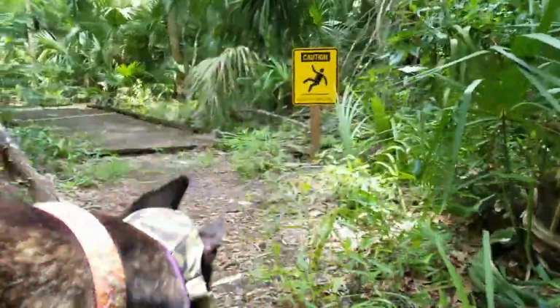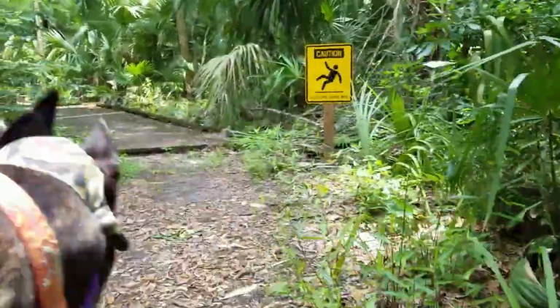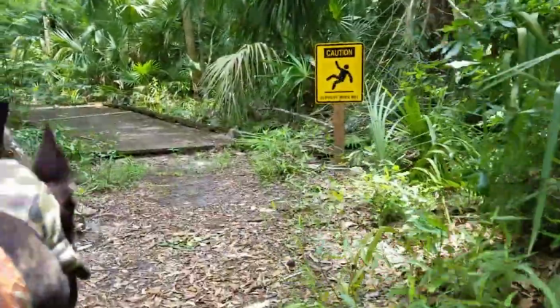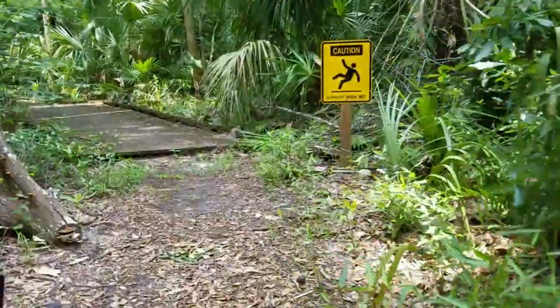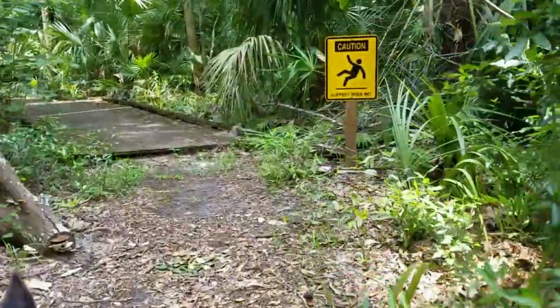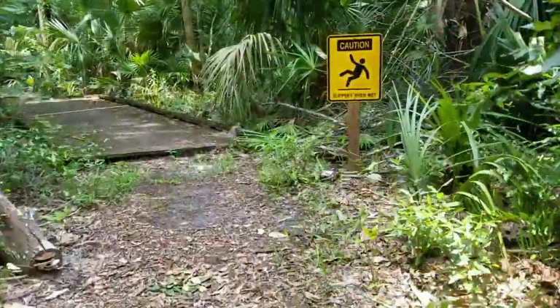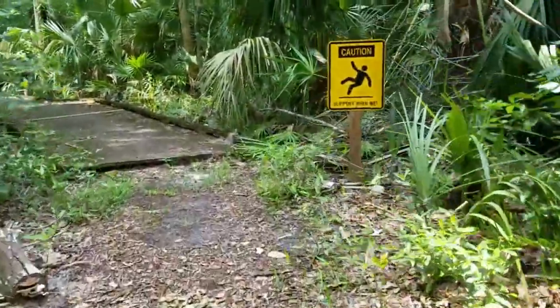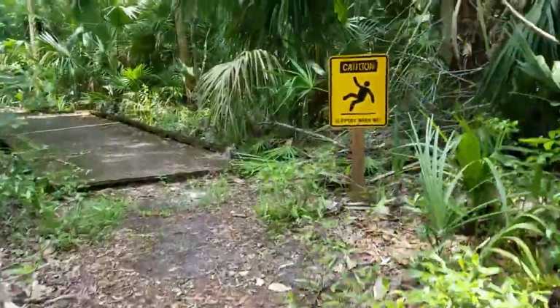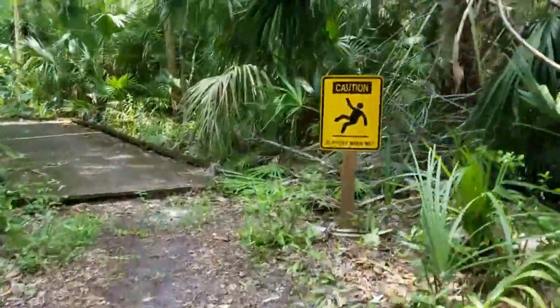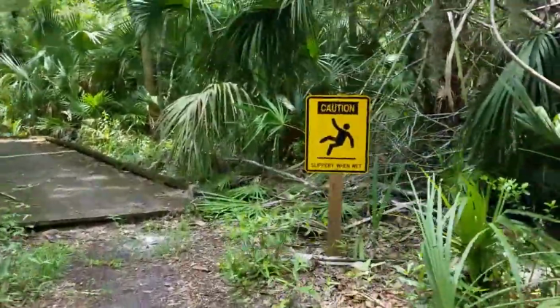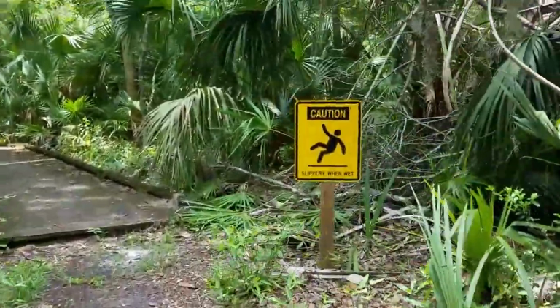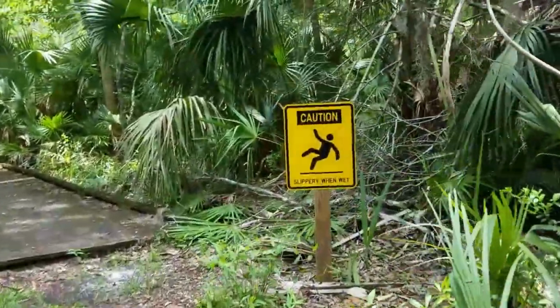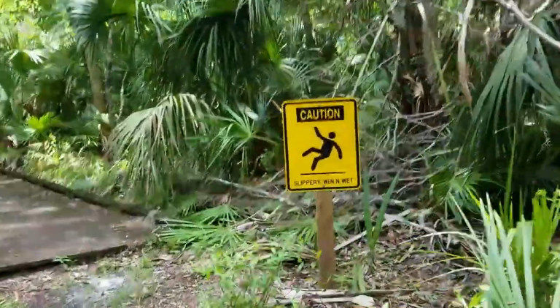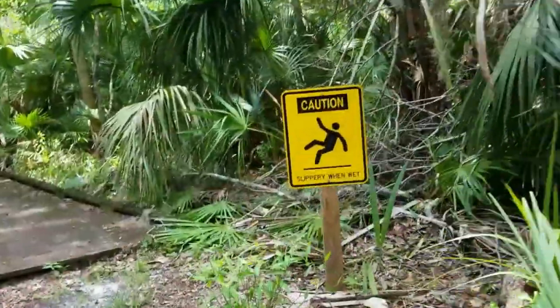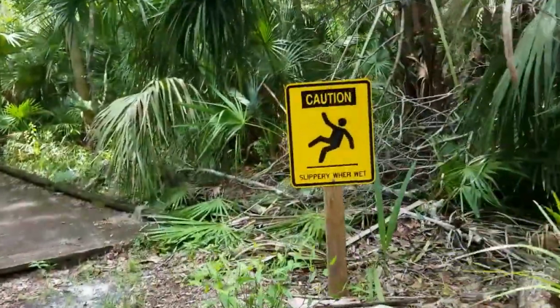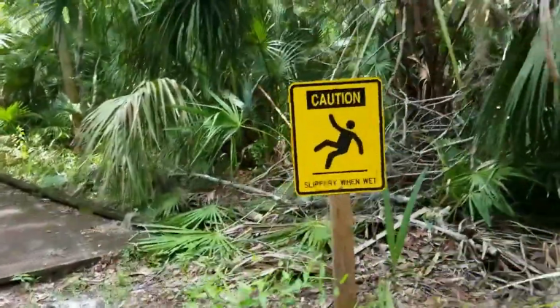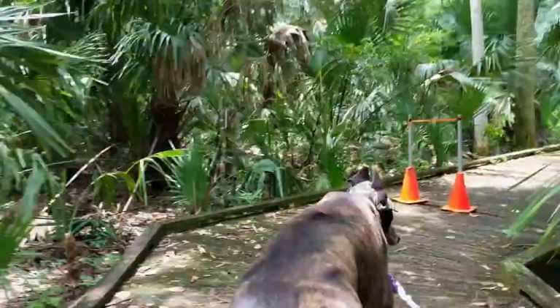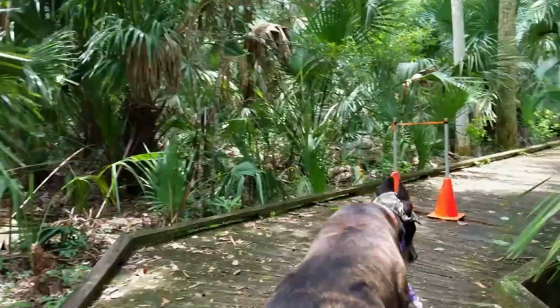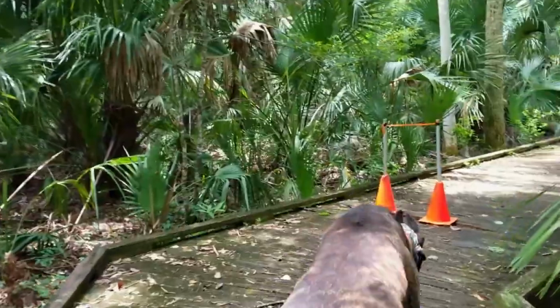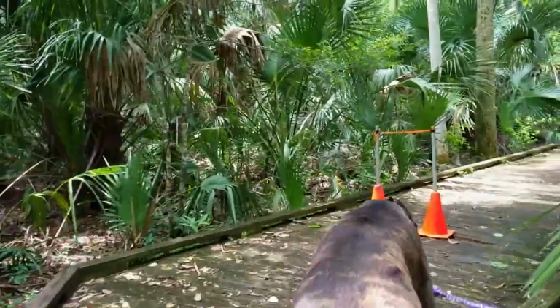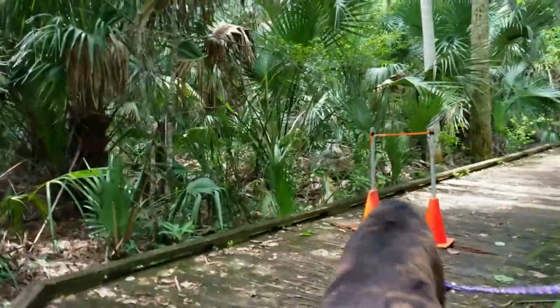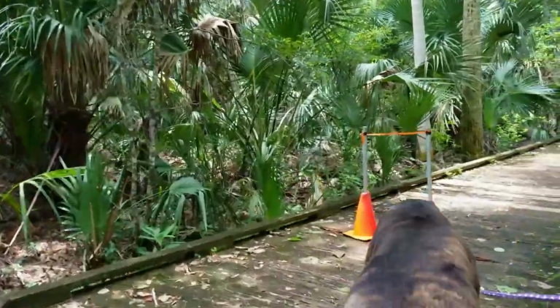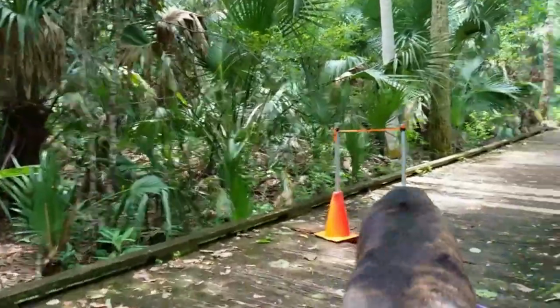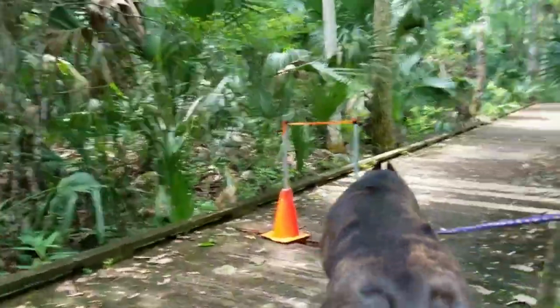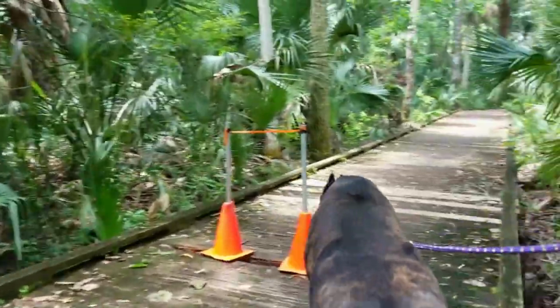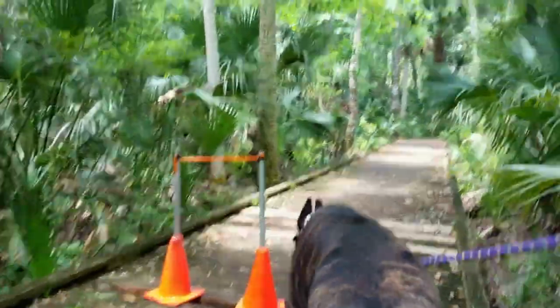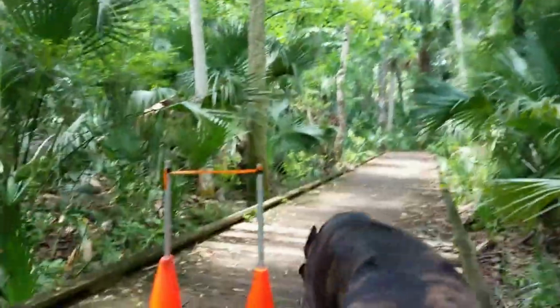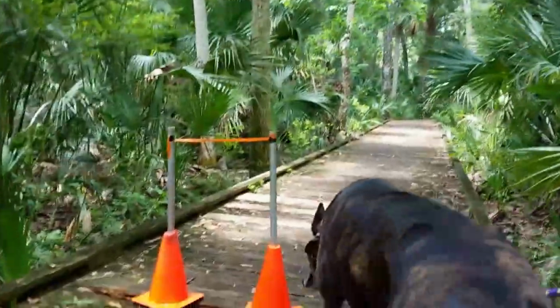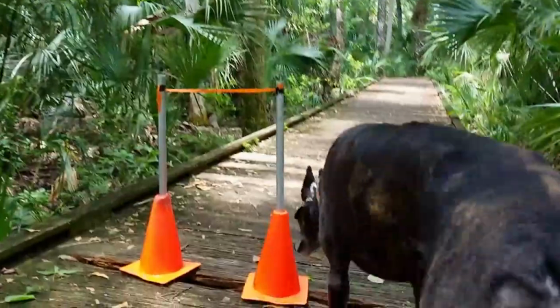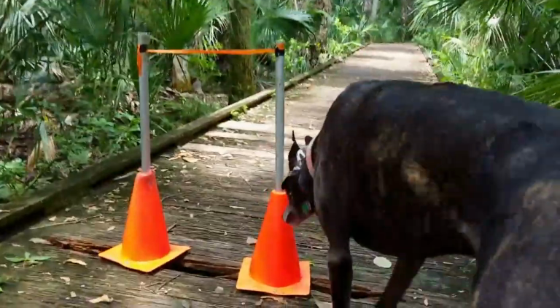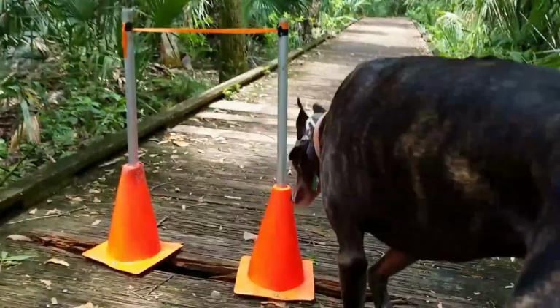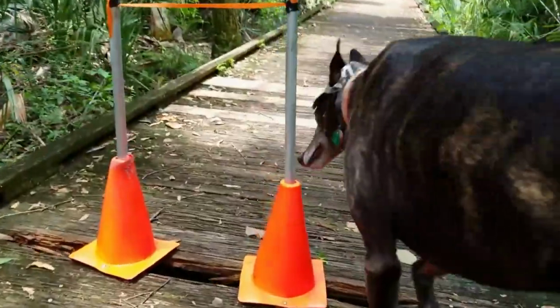I guess we better be careful. We wouldn't want to slip and fall, or fall through a hole.